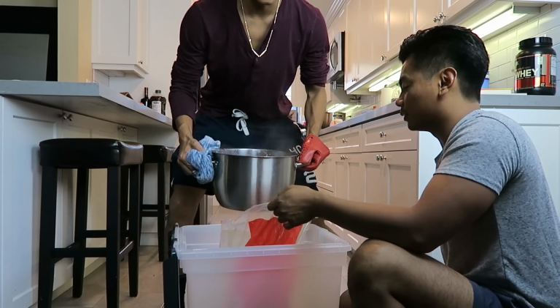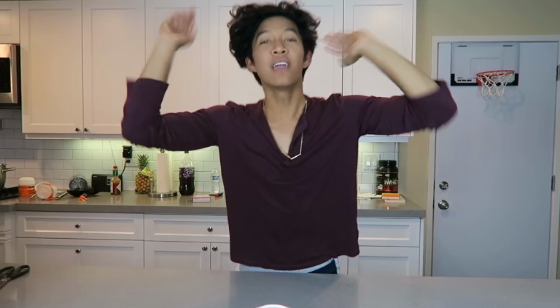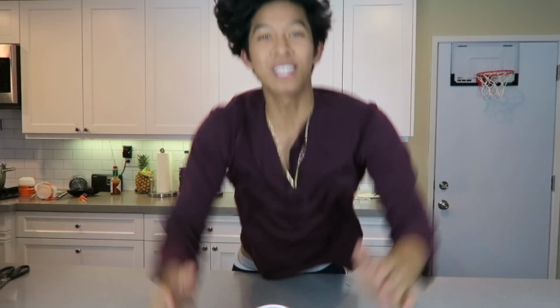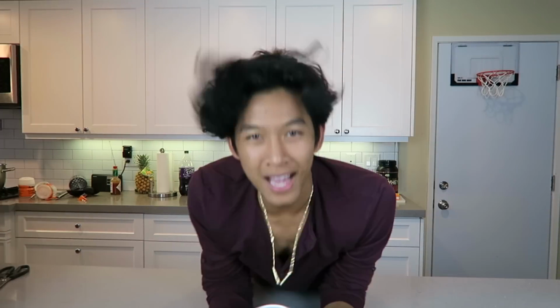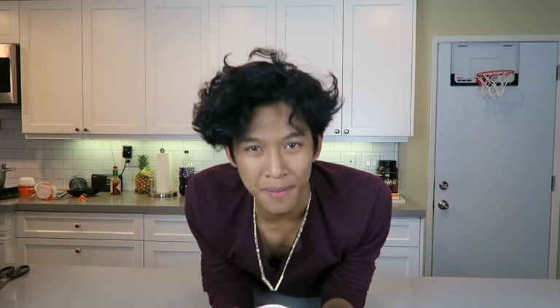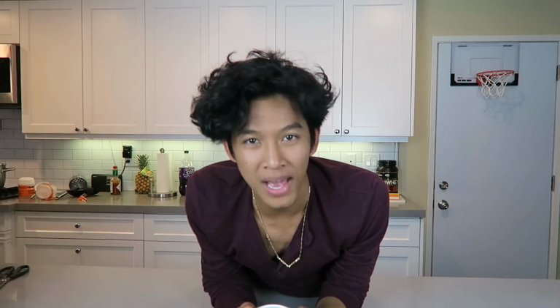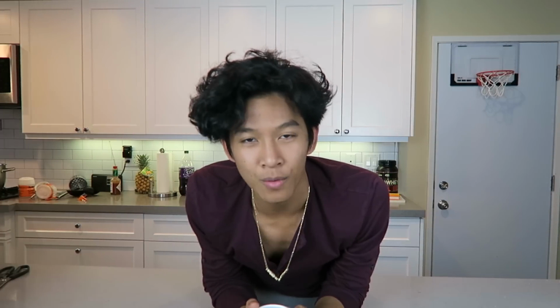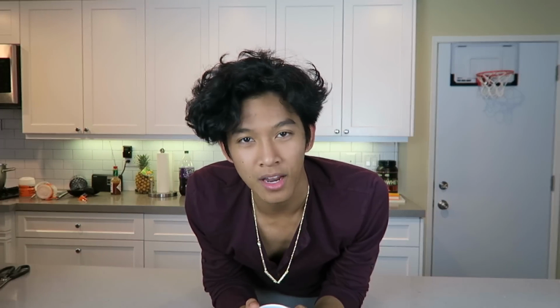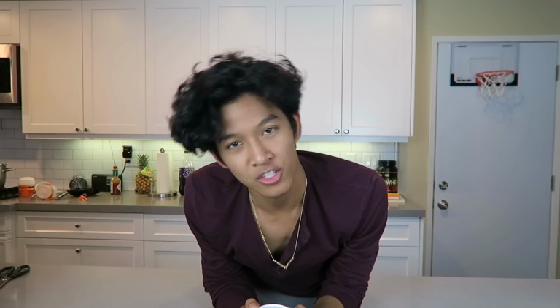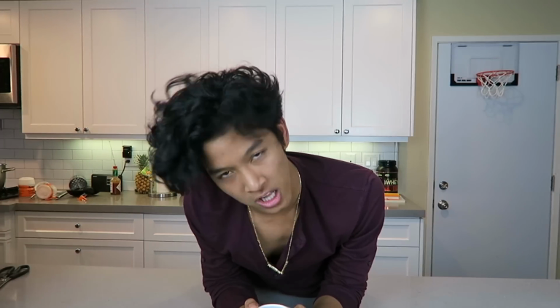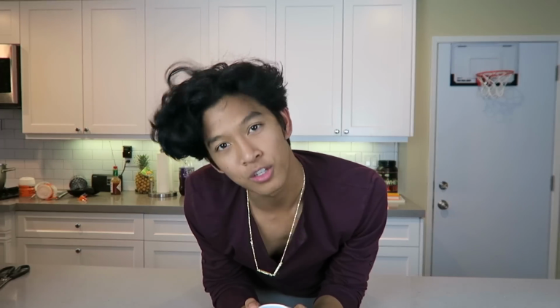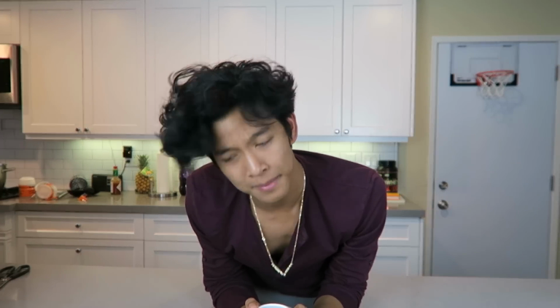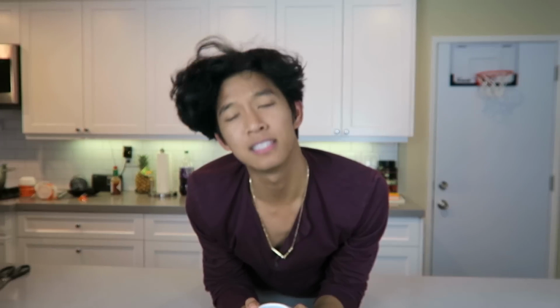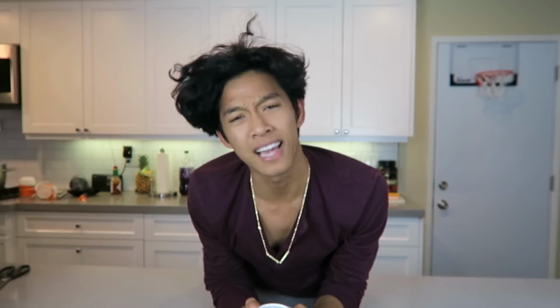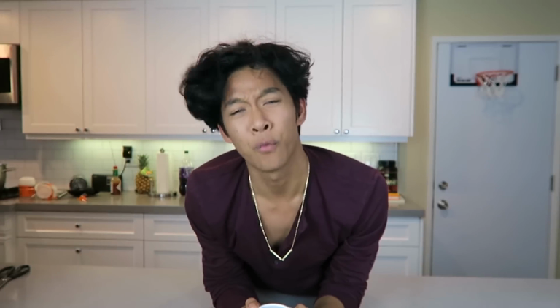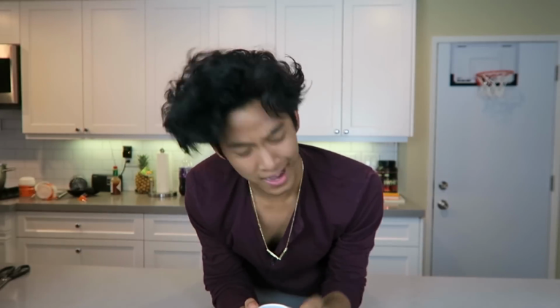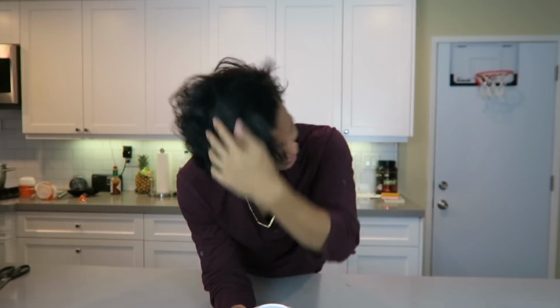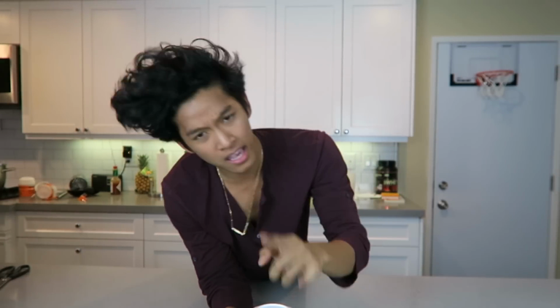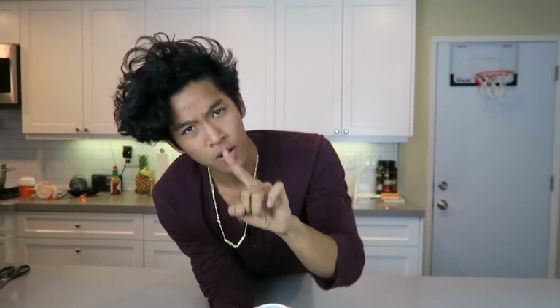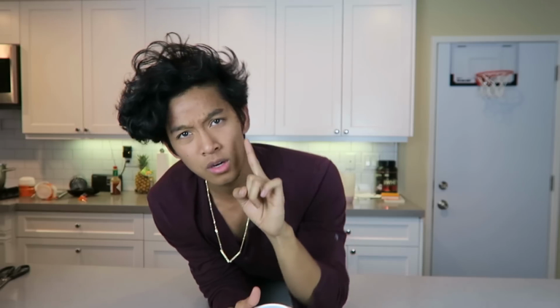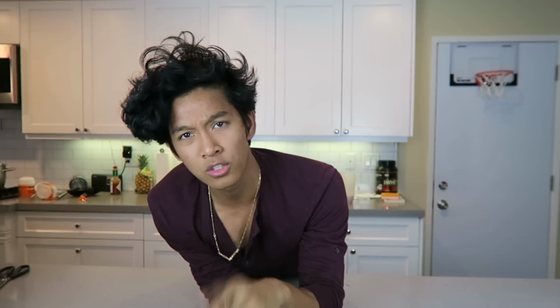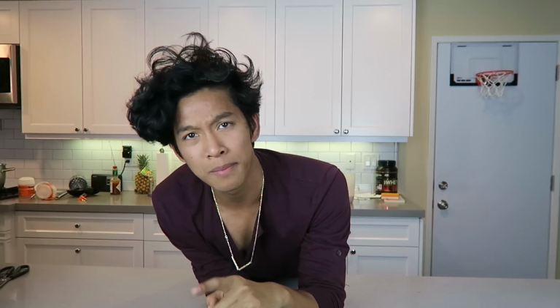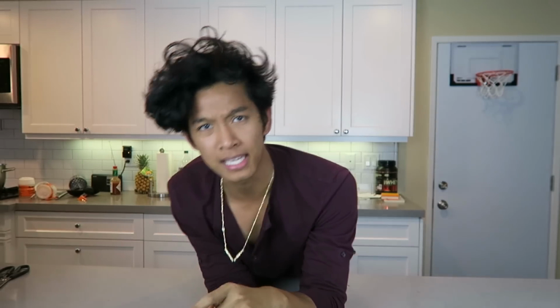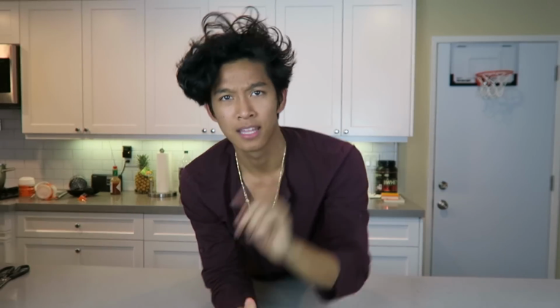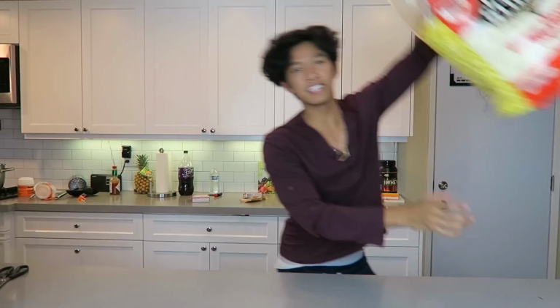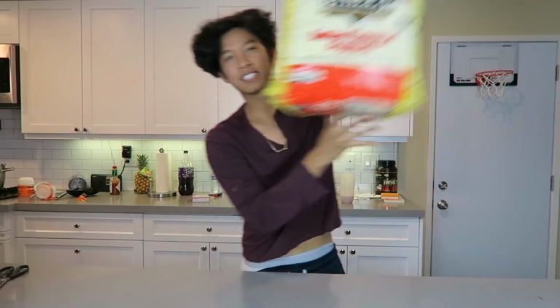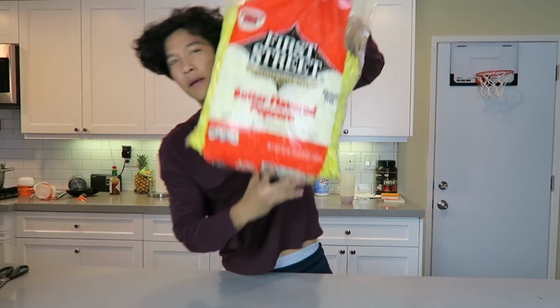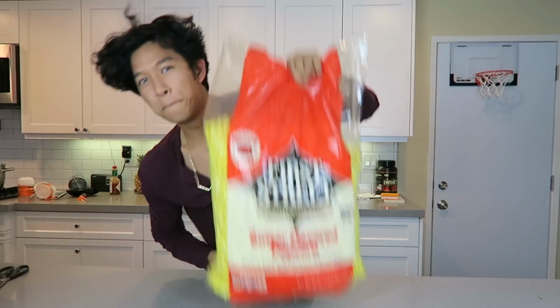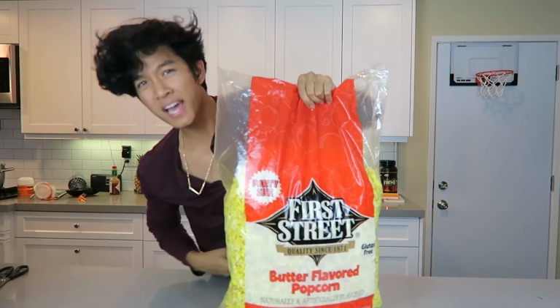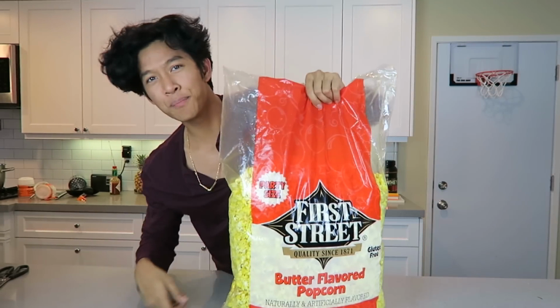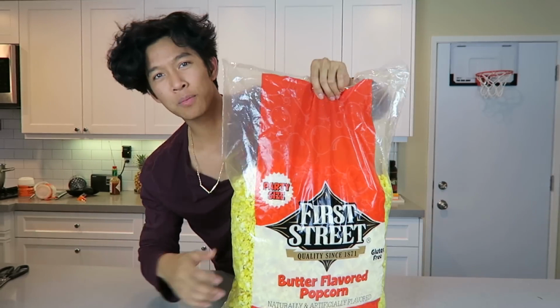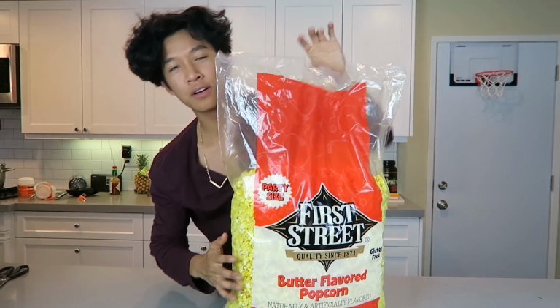Hey, what's up guys? I'm back with another jello gummy DIY today. We're going to make this bag of popcorn.